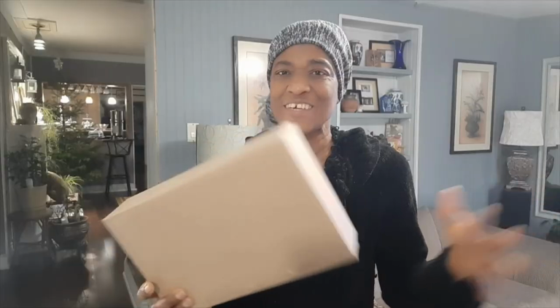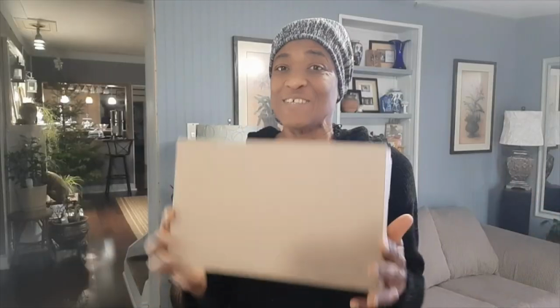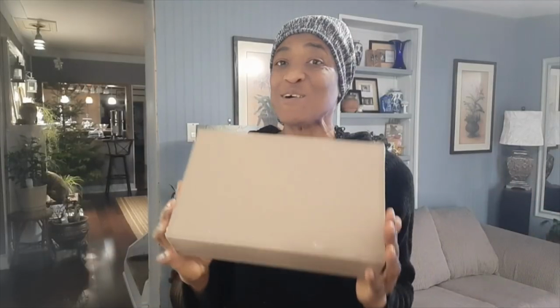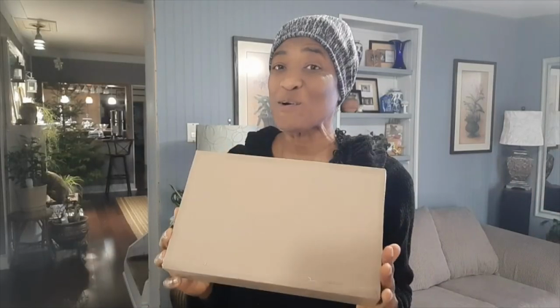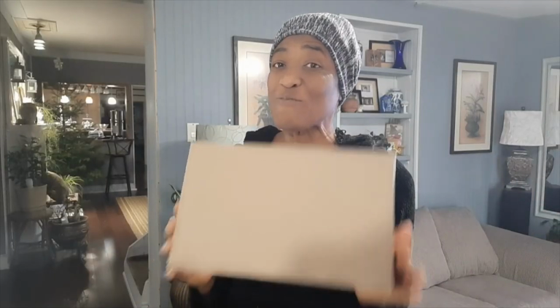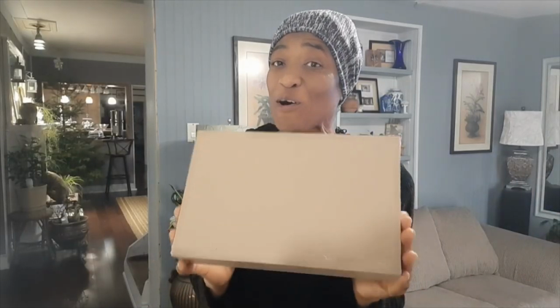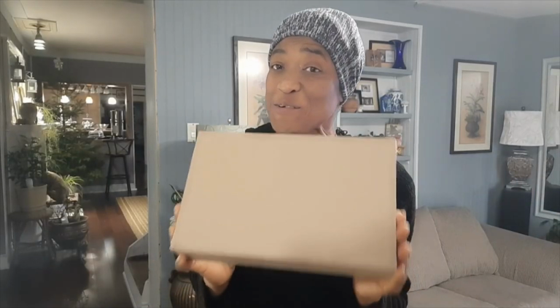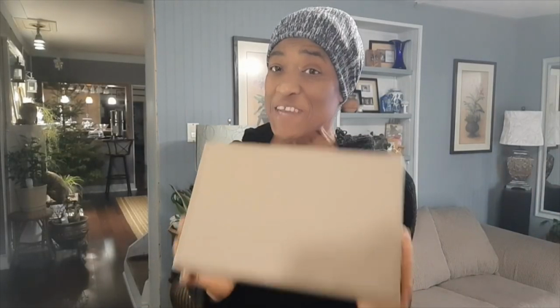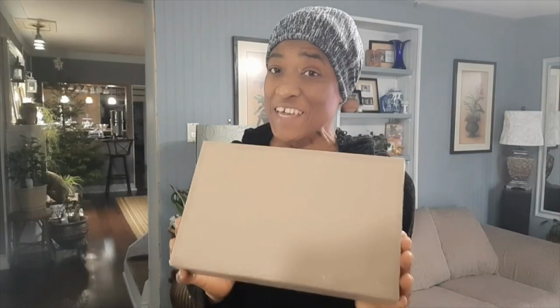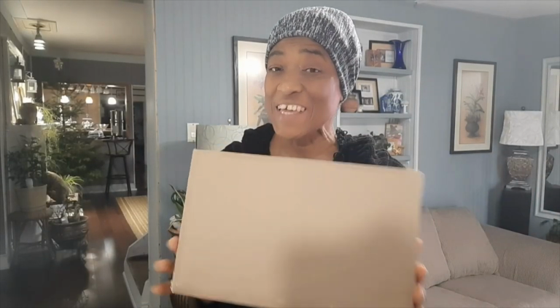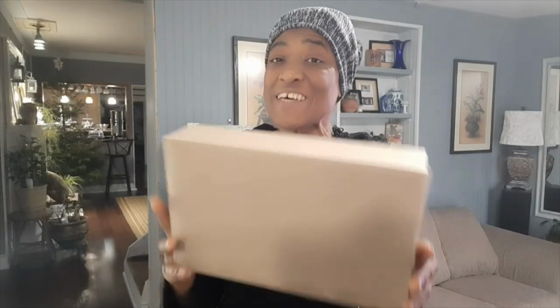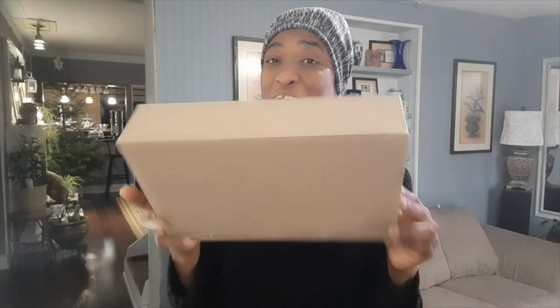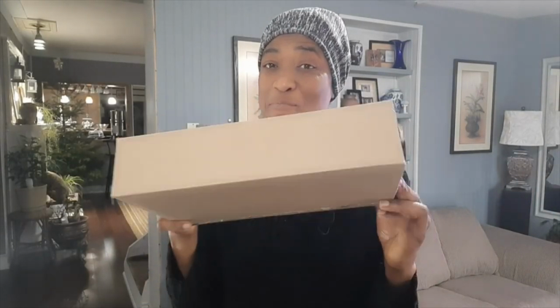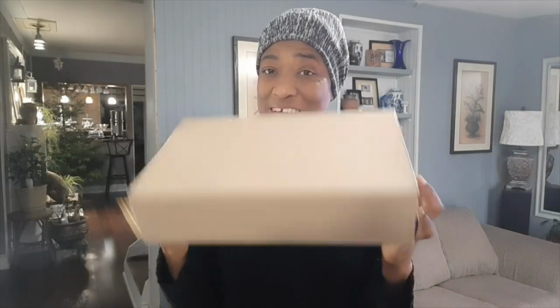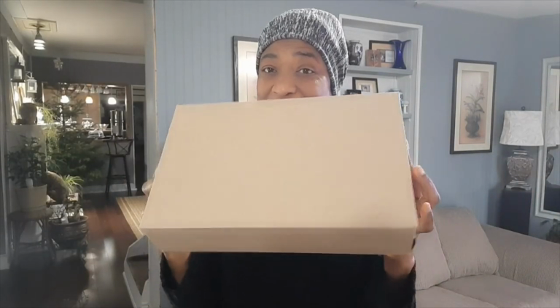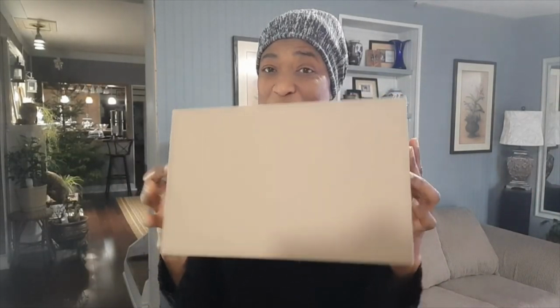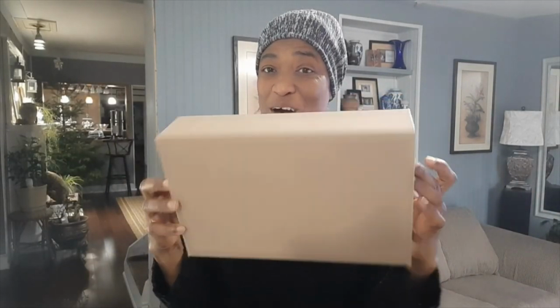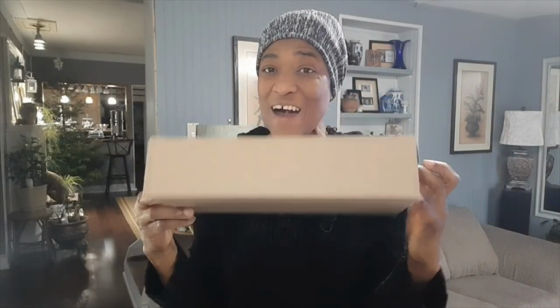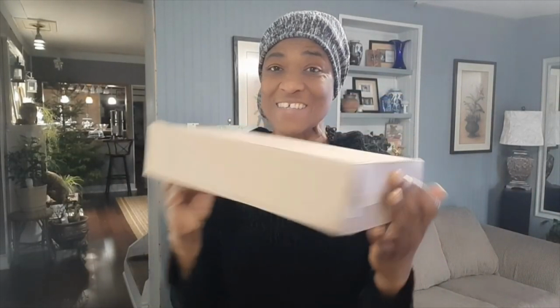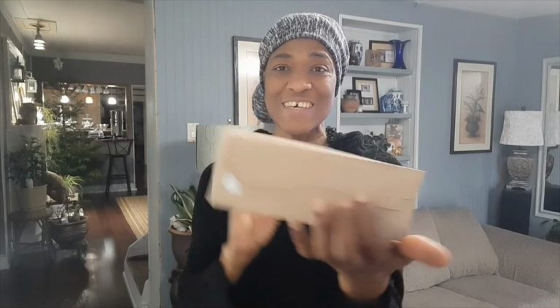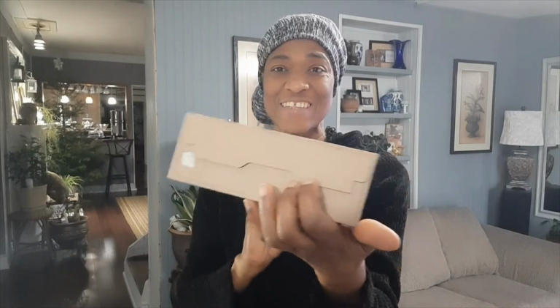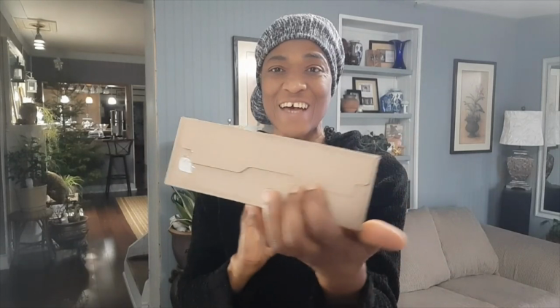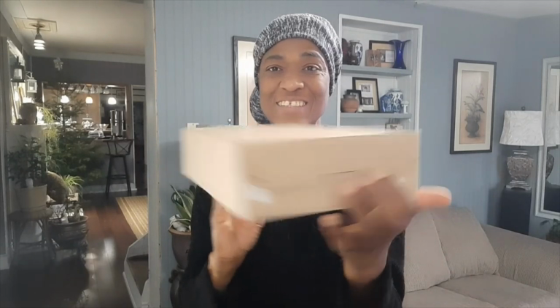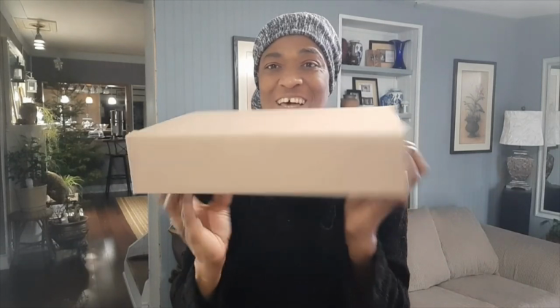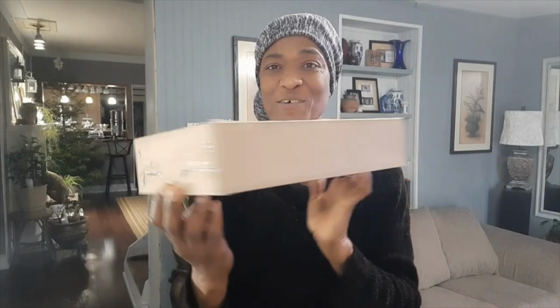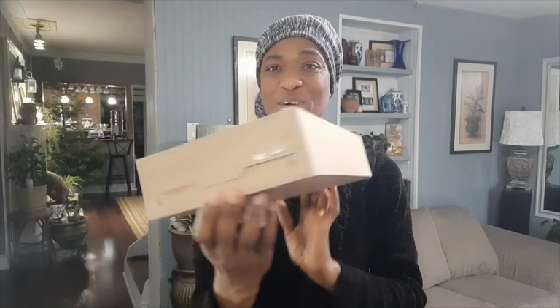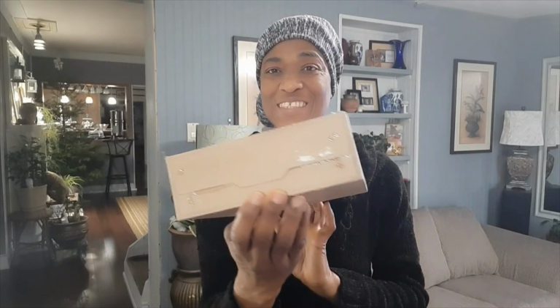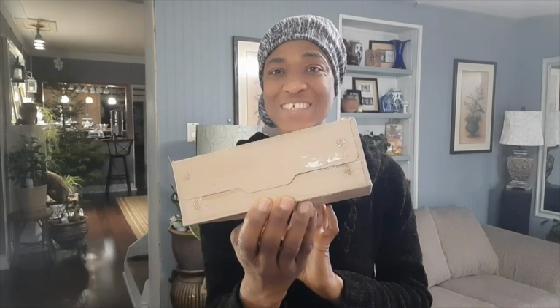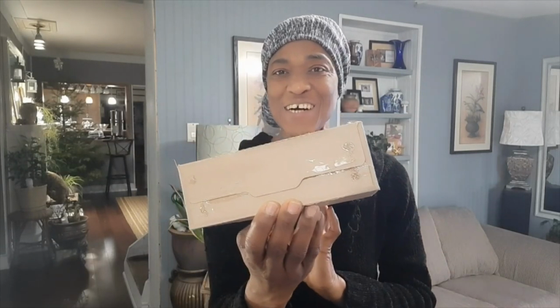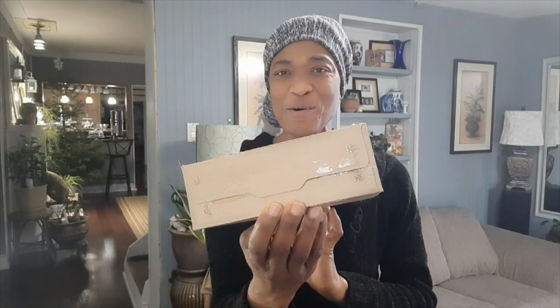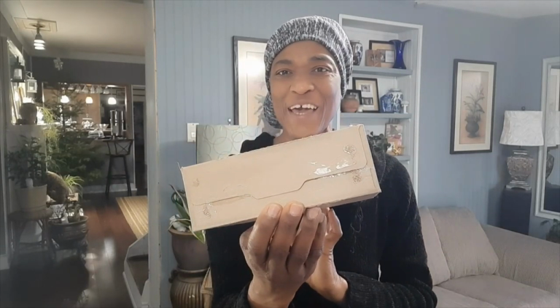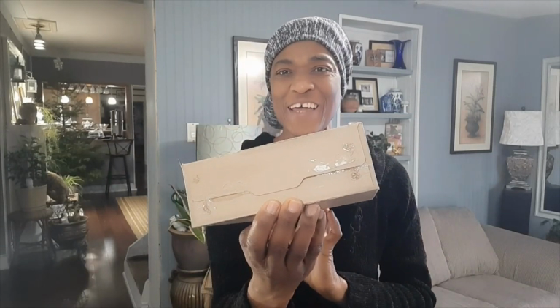So if all you need is a basic box, that's how we do it!